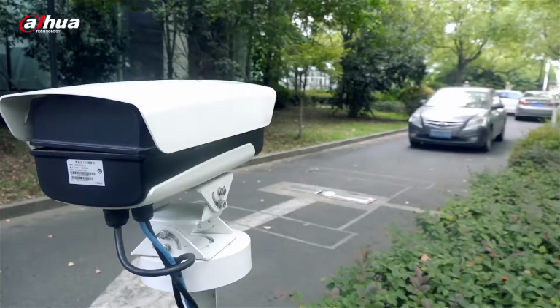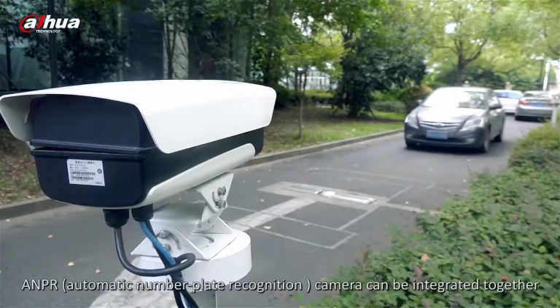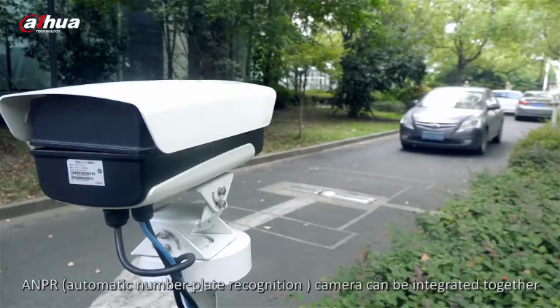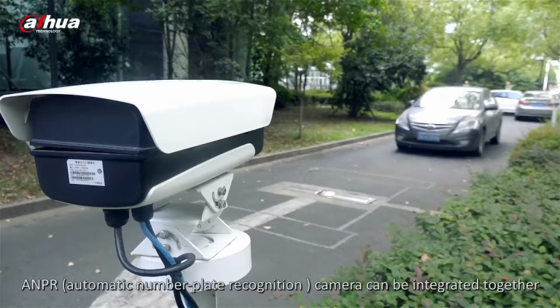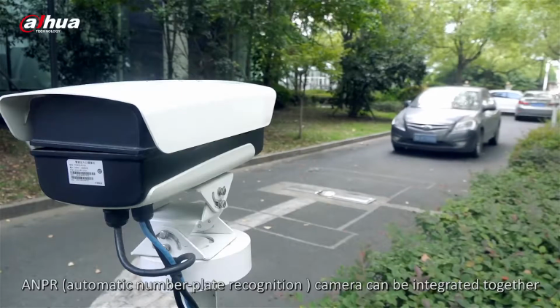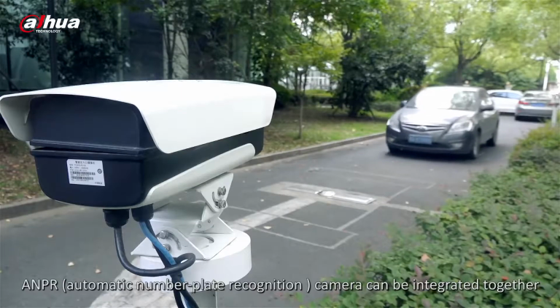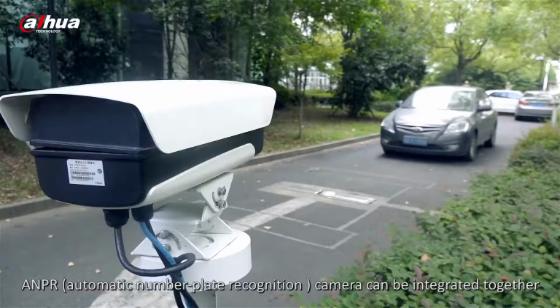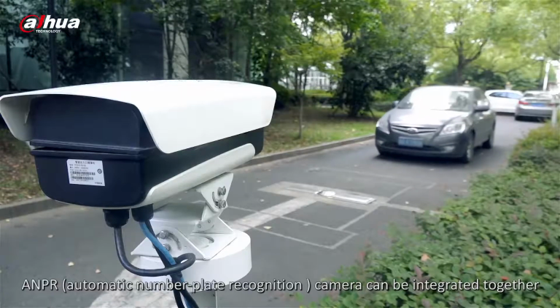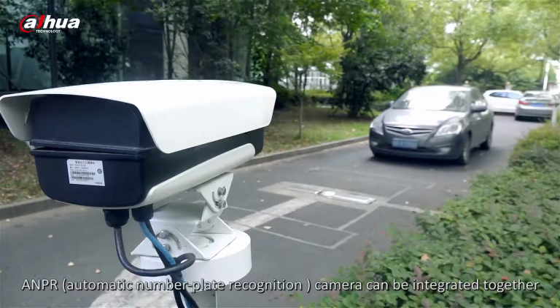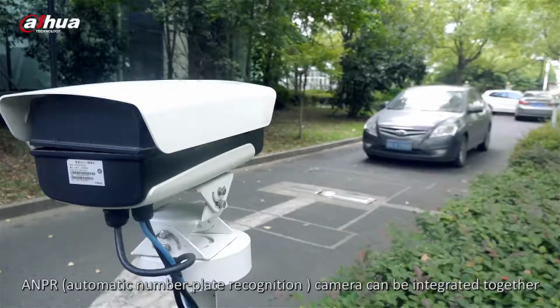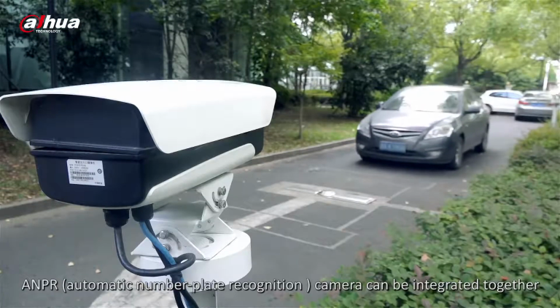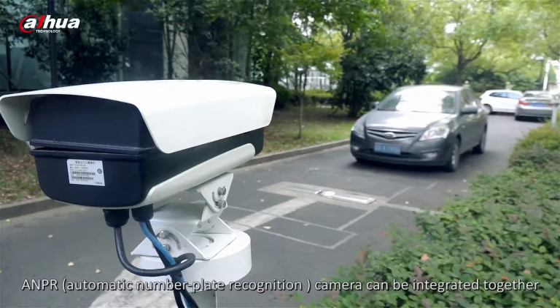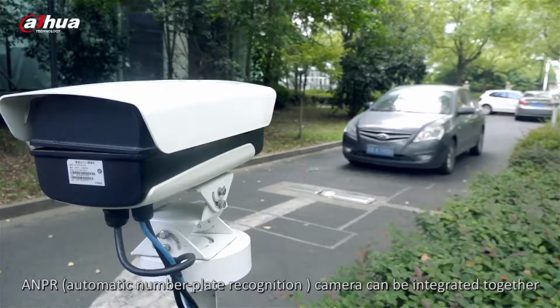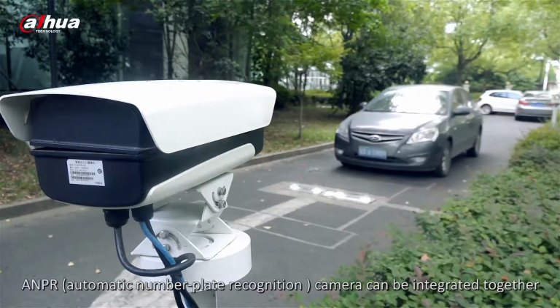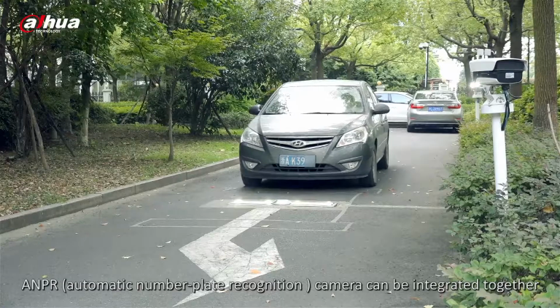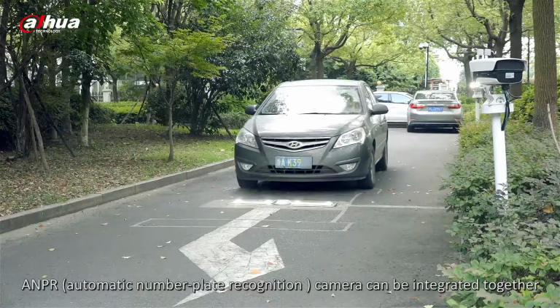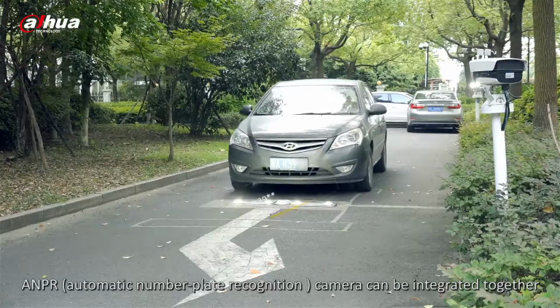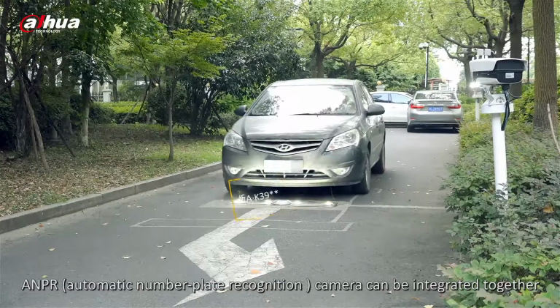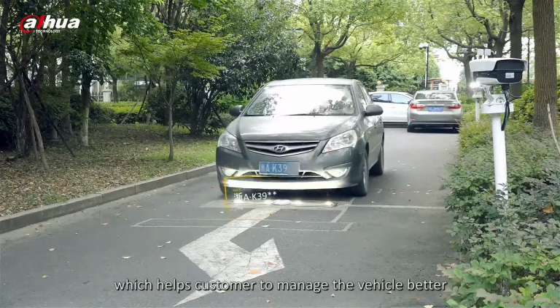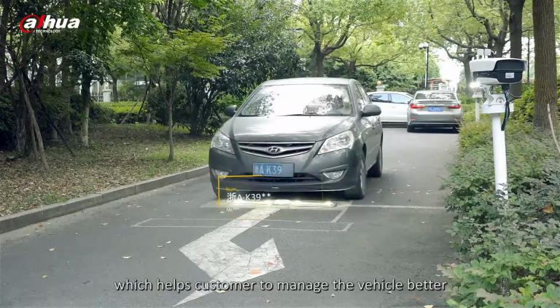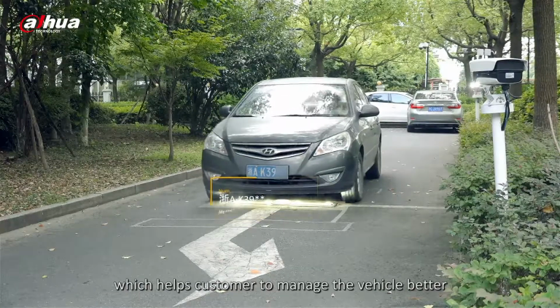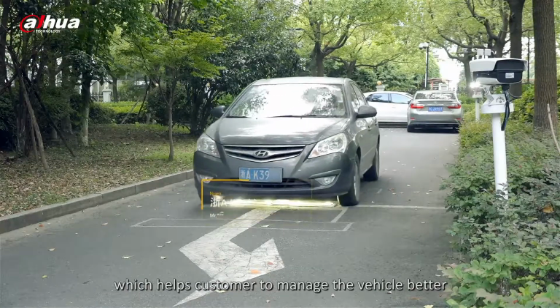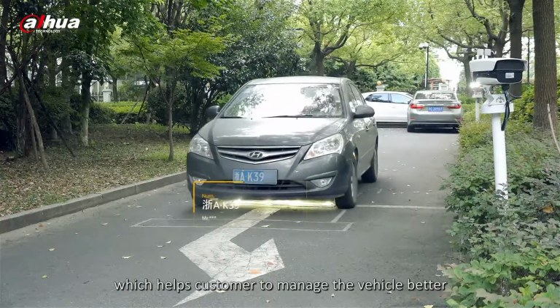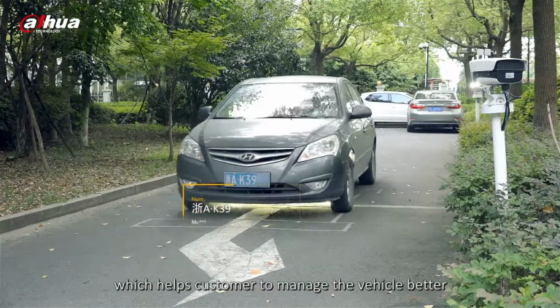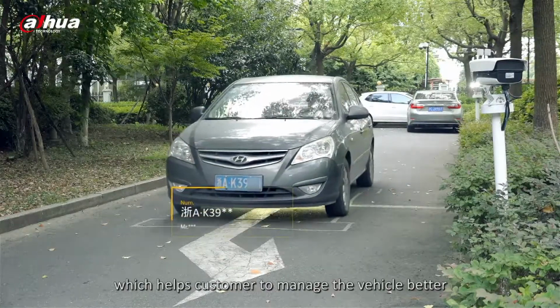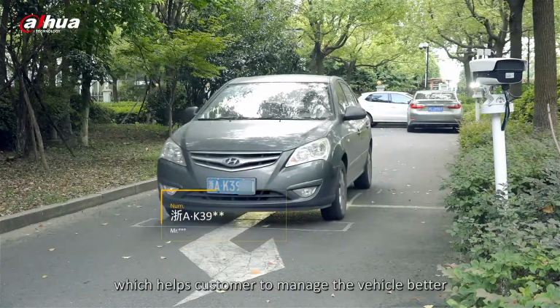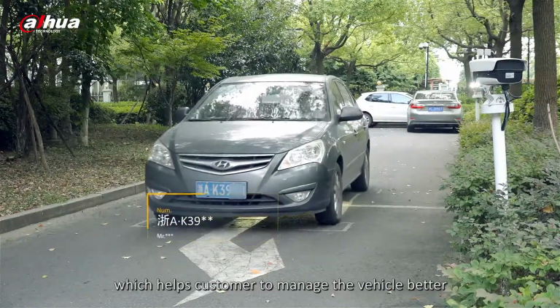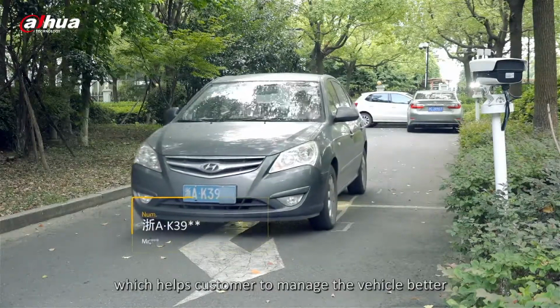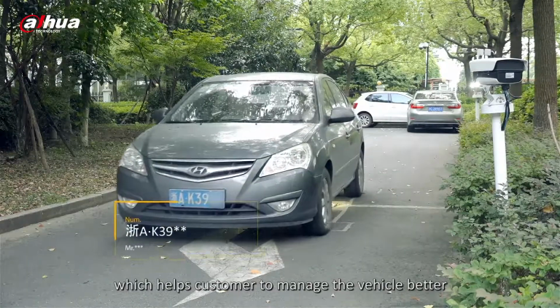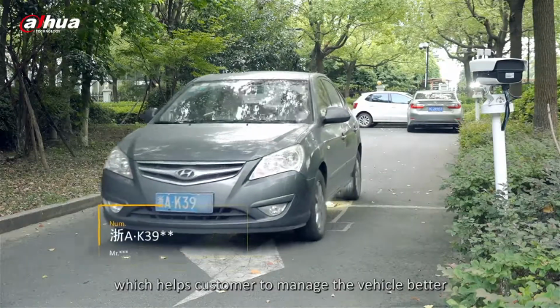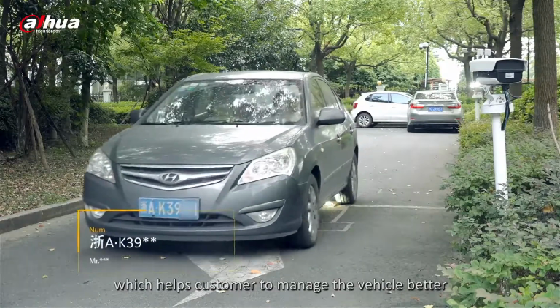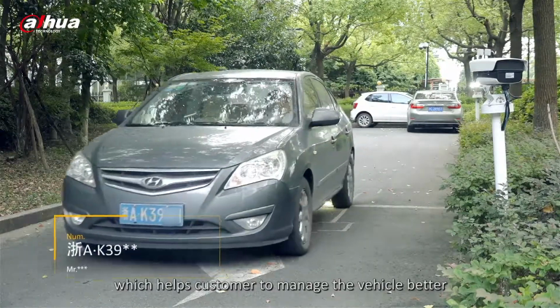An LPR camera can be integrated together, which helps customers to manage vehicles more effectively.